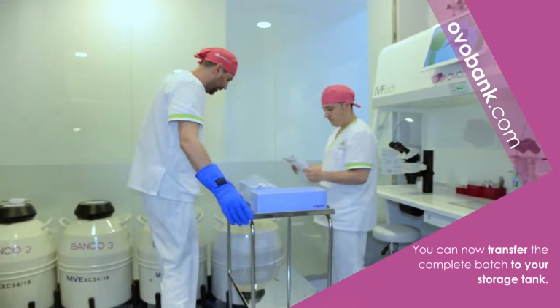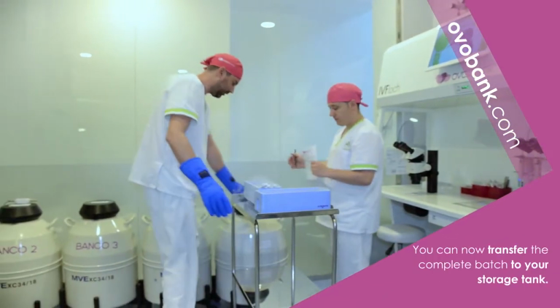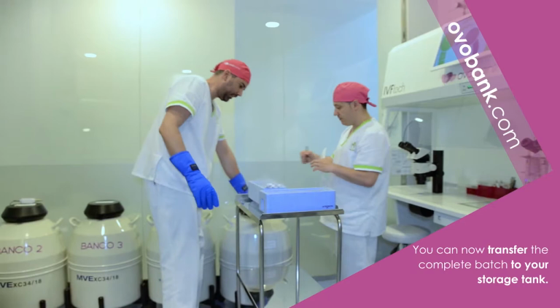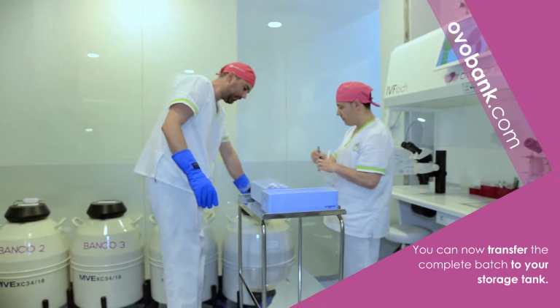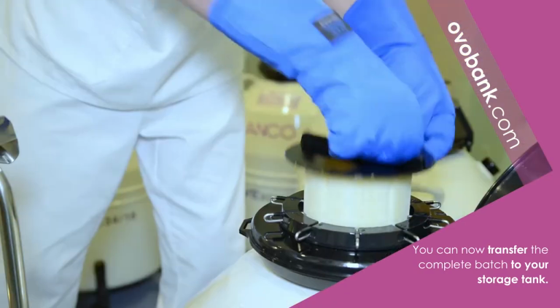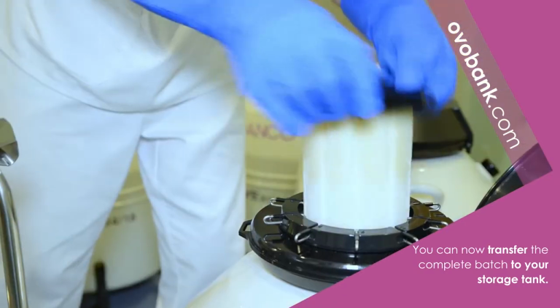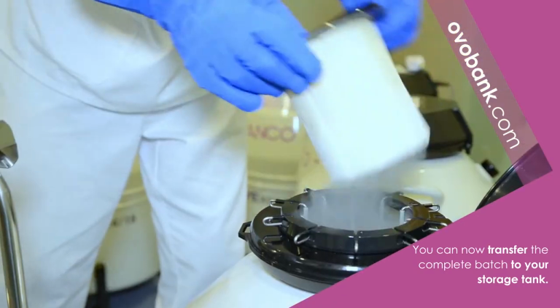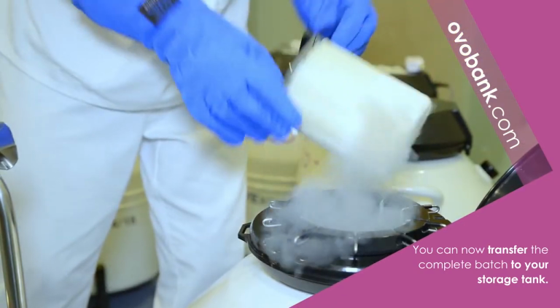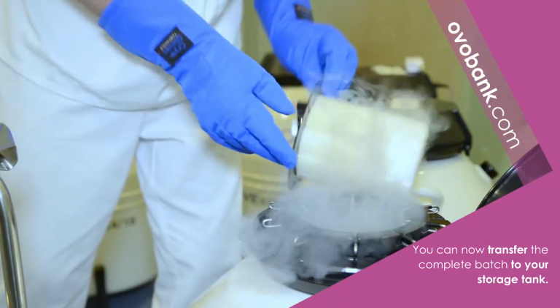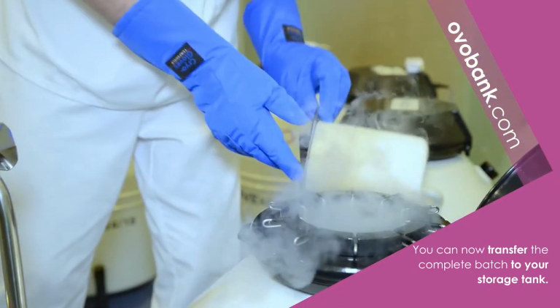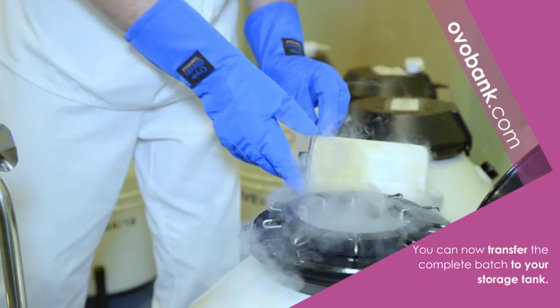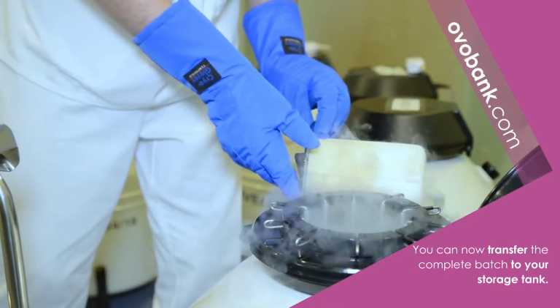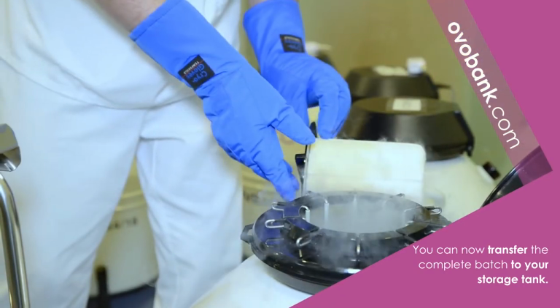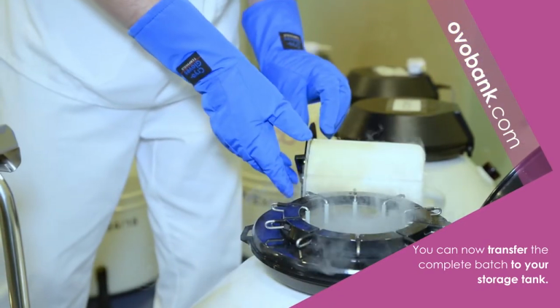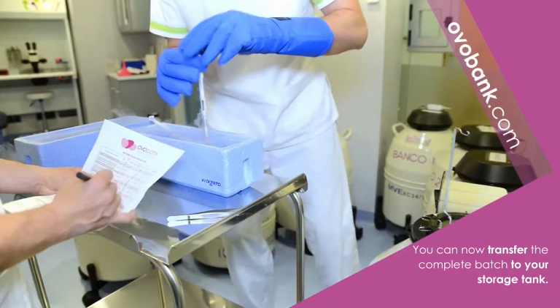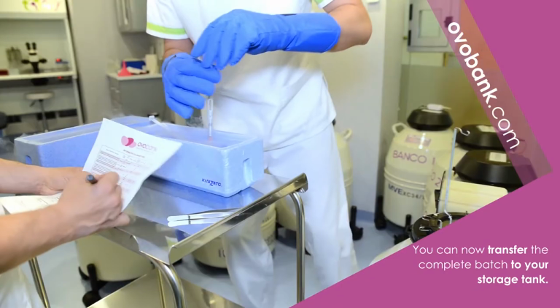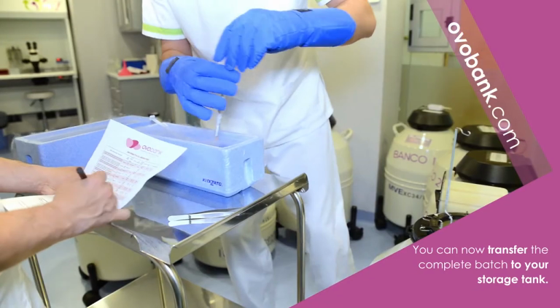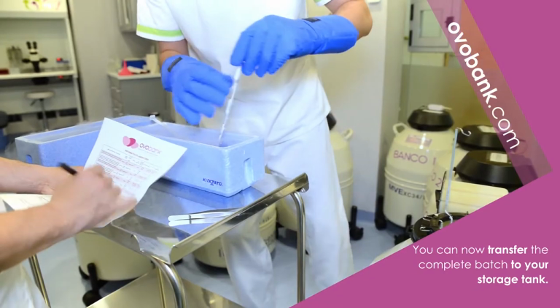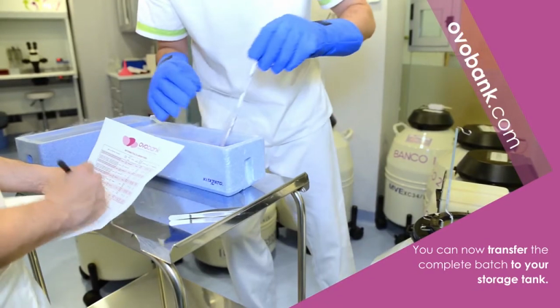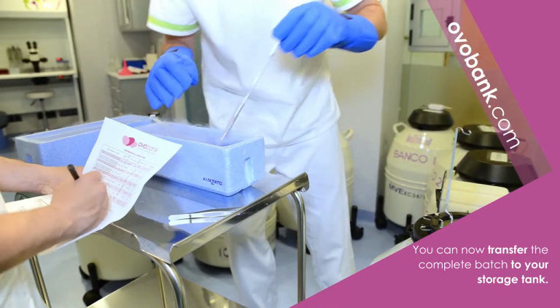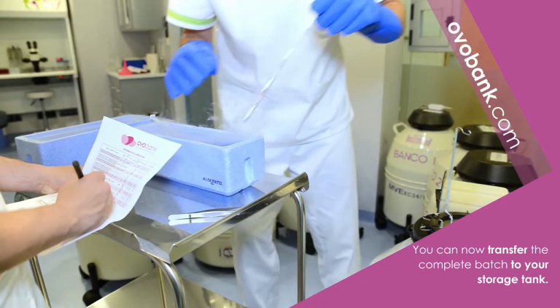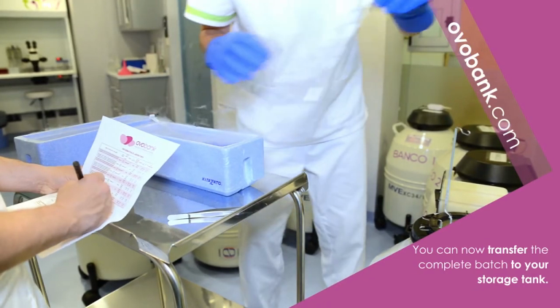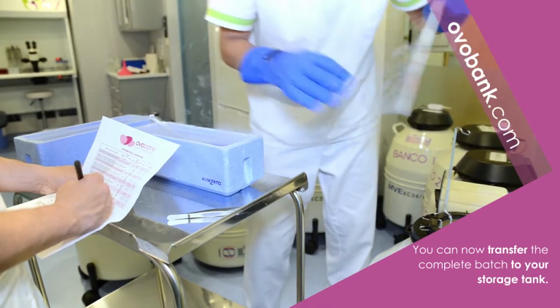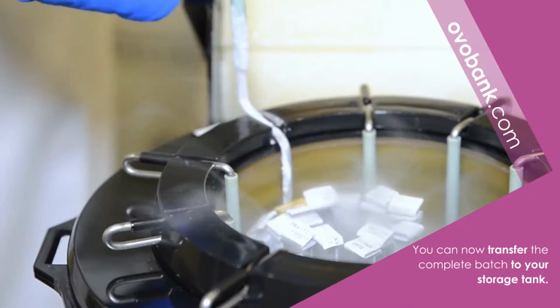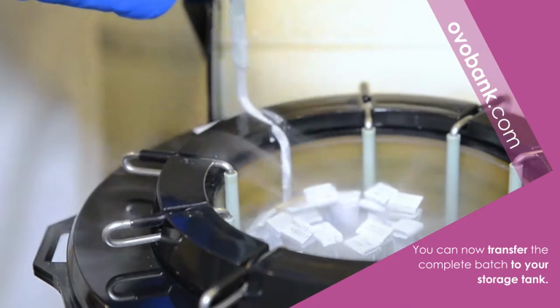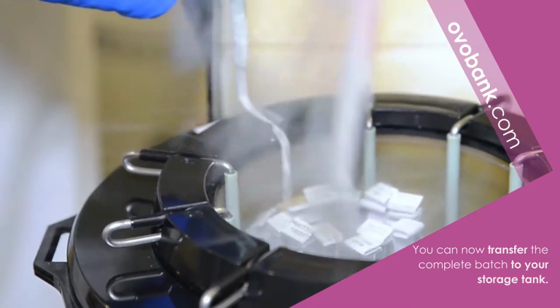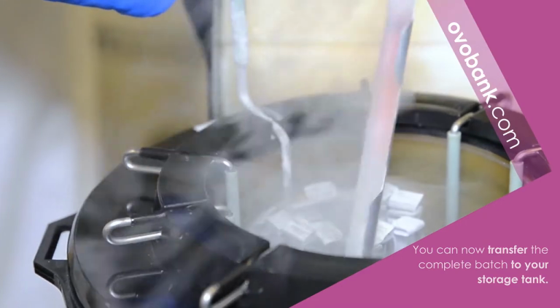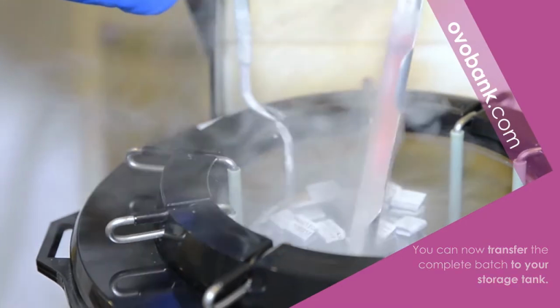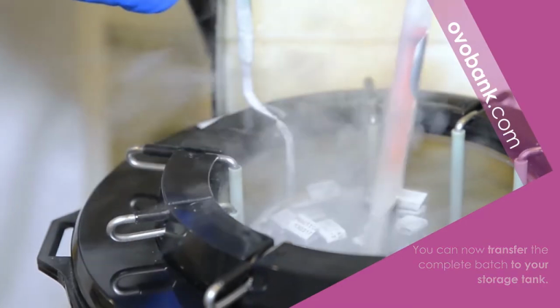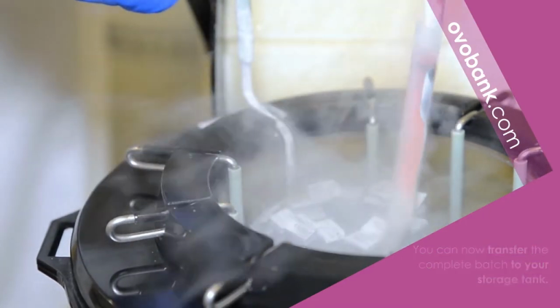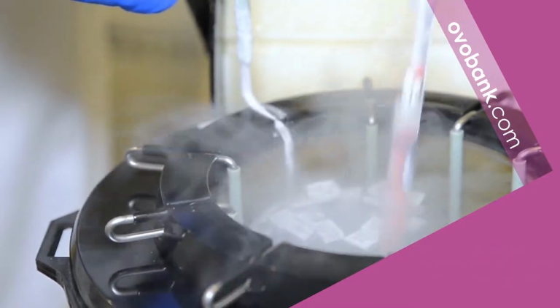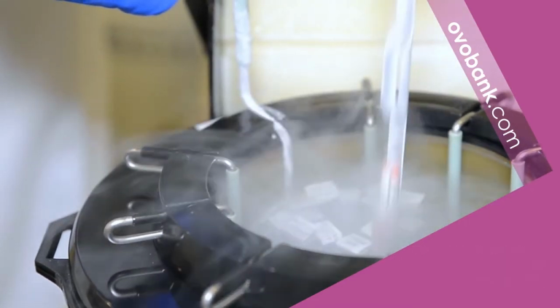Transfer the rod along with the goblet containing the cryotops to your storage tank, and empty any remaining liquid nitrogen into the shipping container.